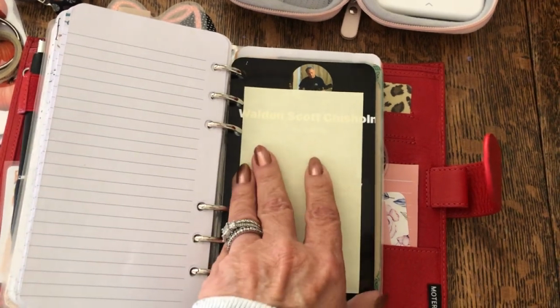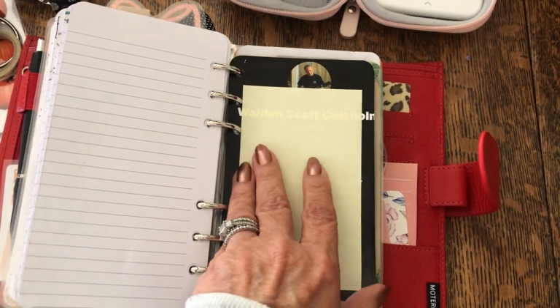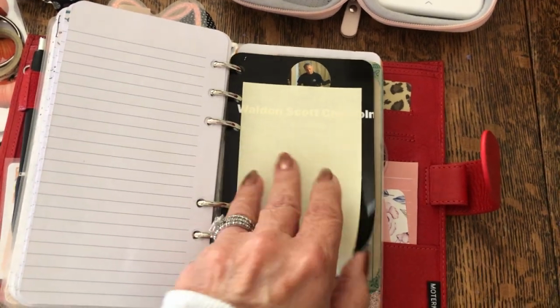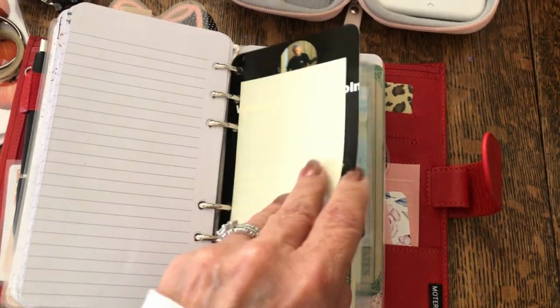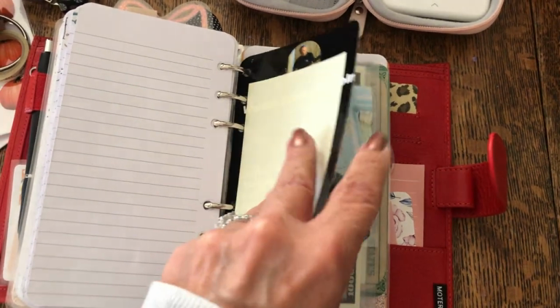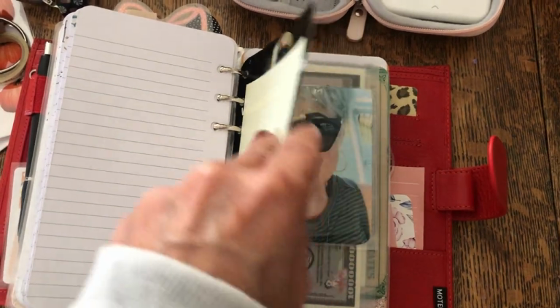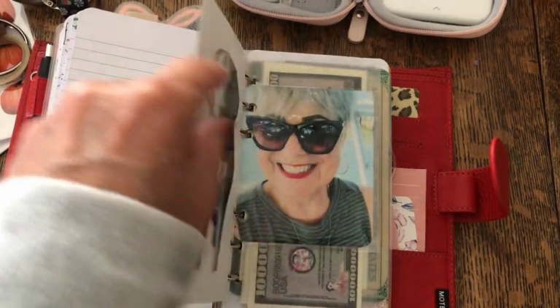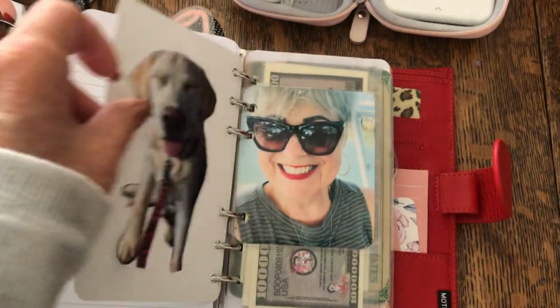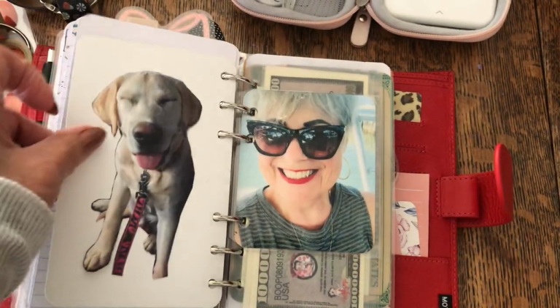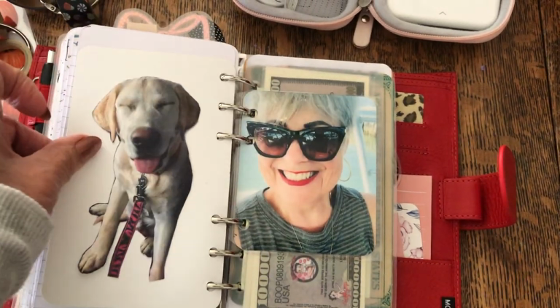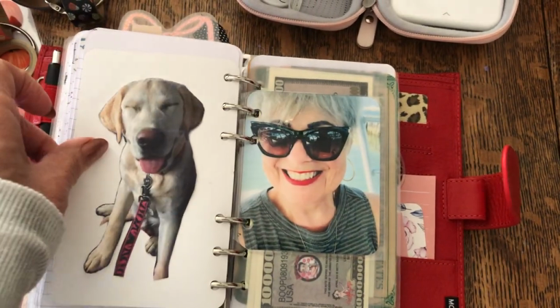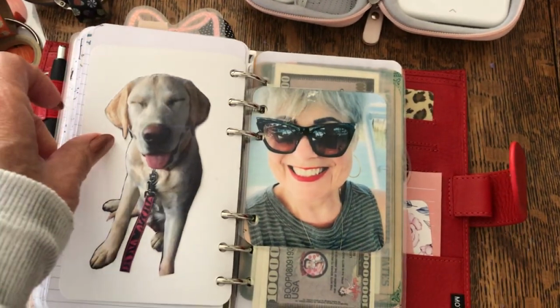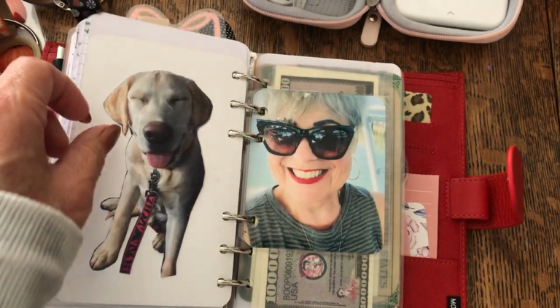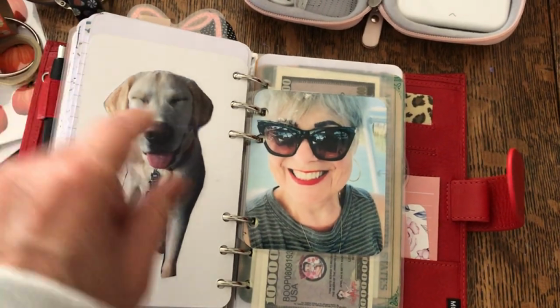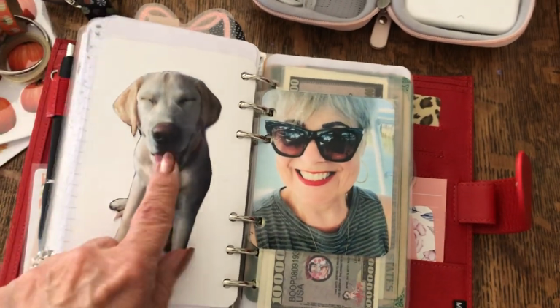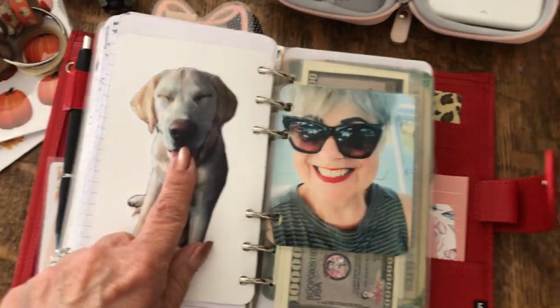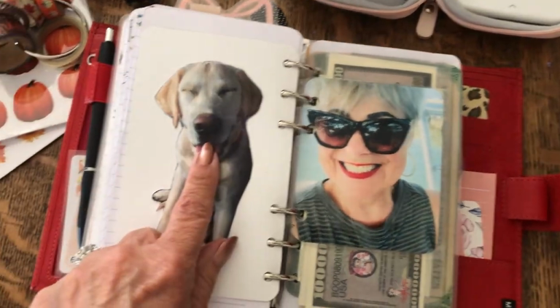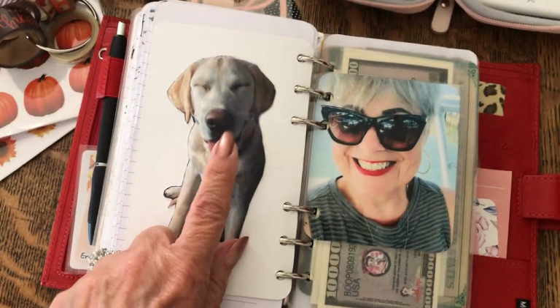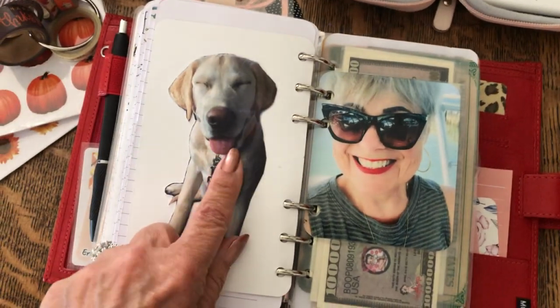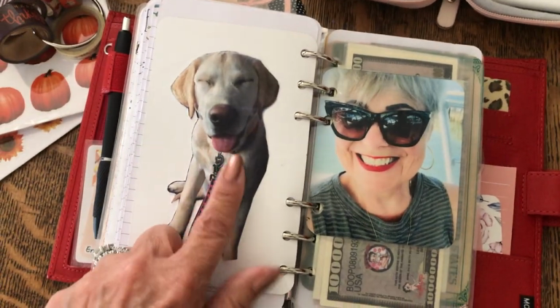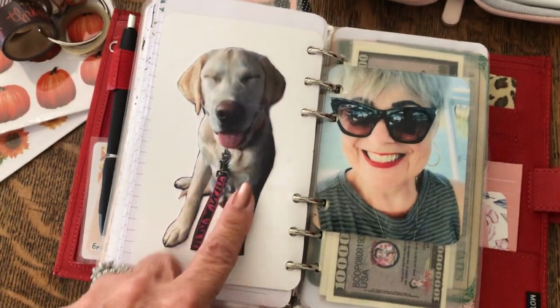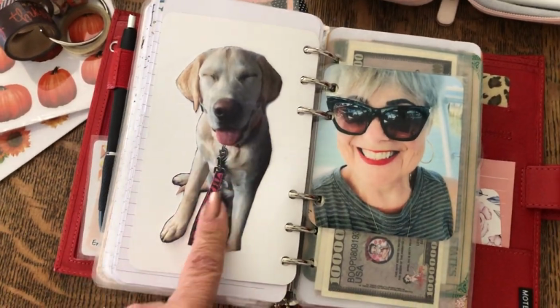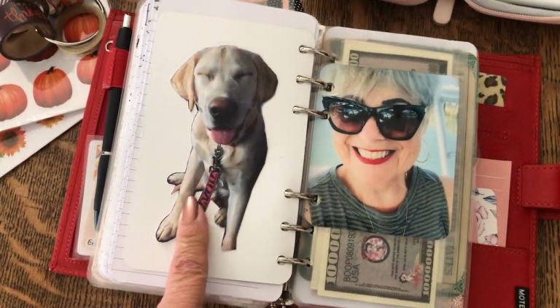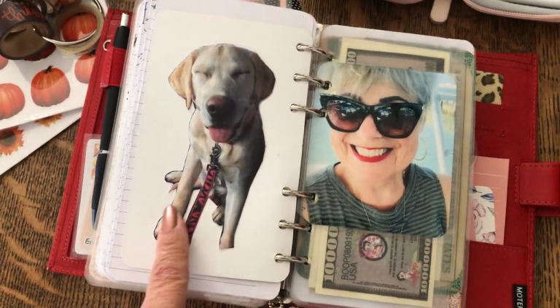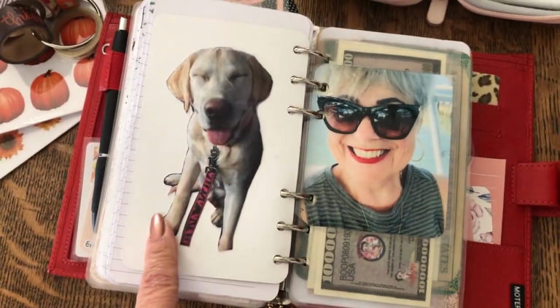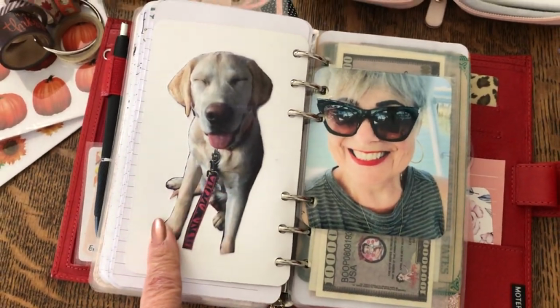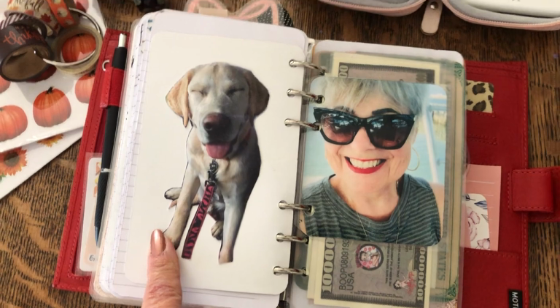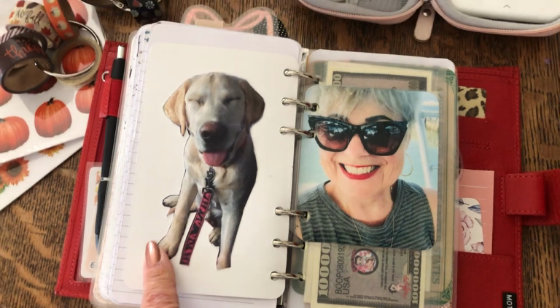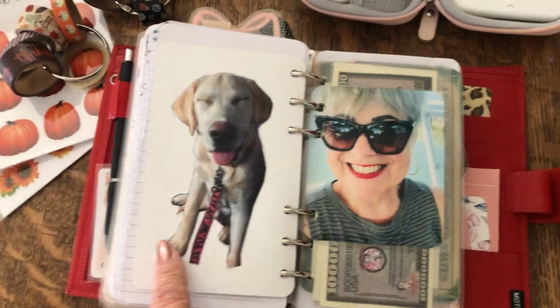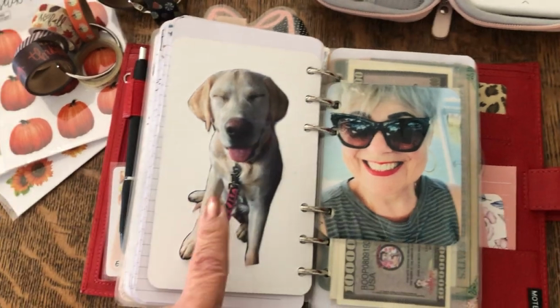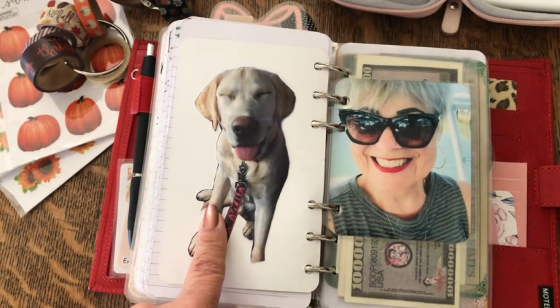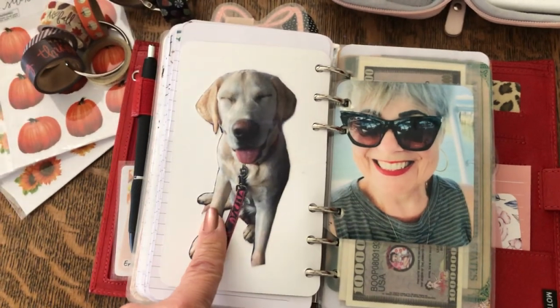Another little sentimental note. This is my dog Thor — he's a male yellow lab.